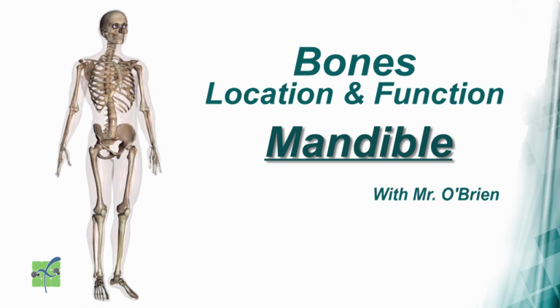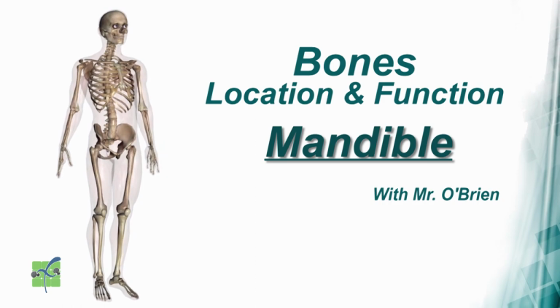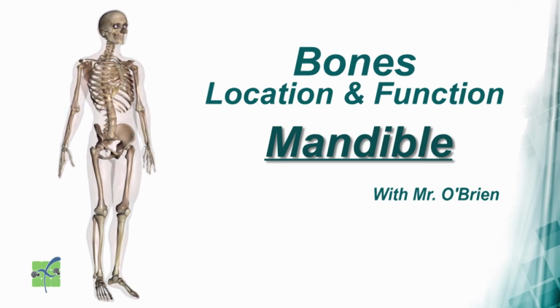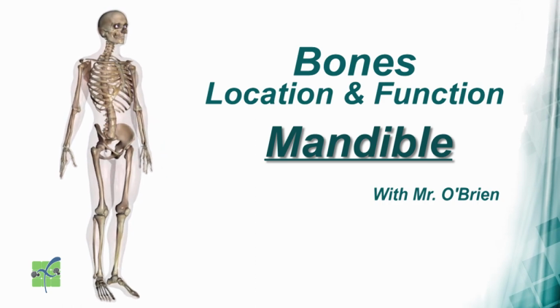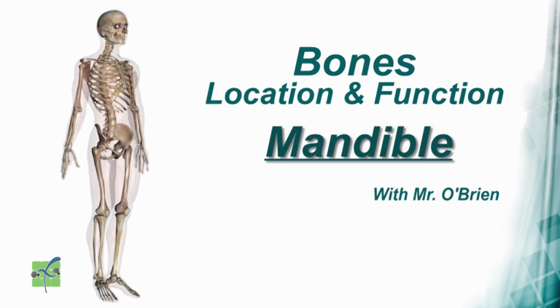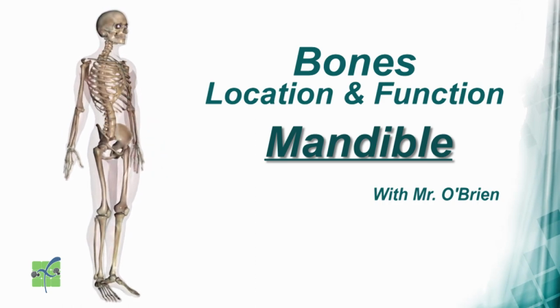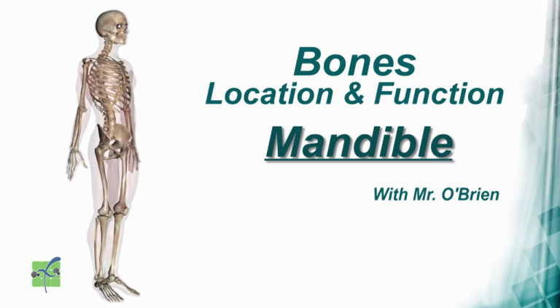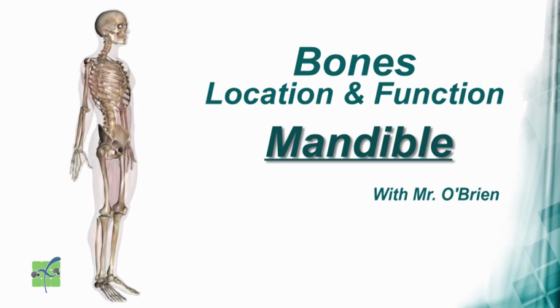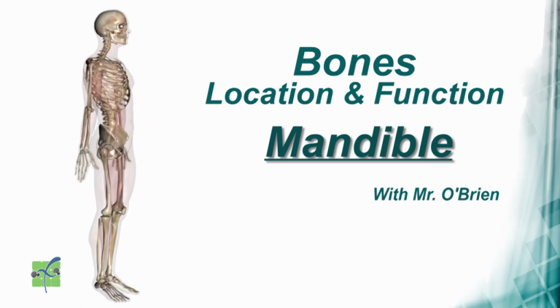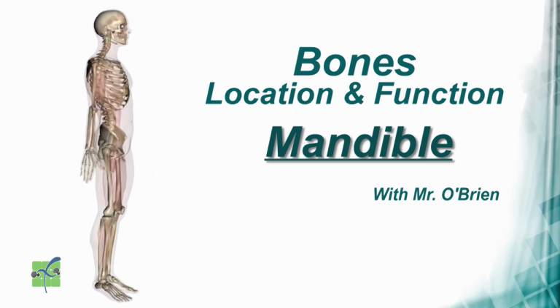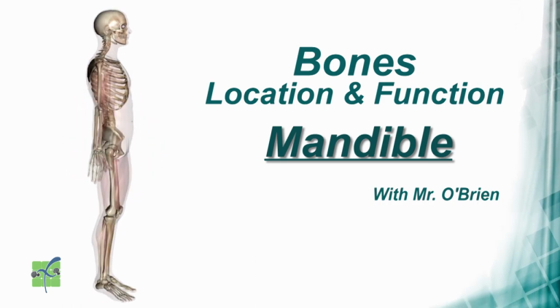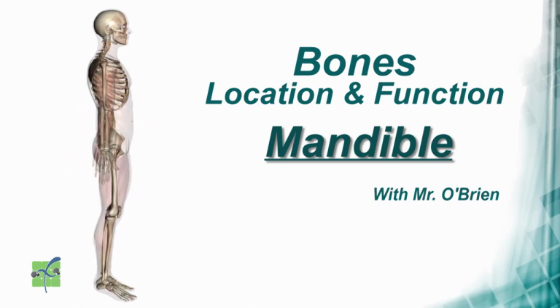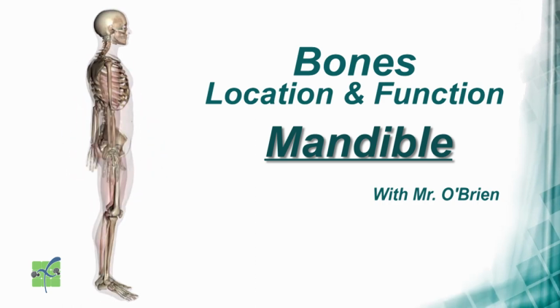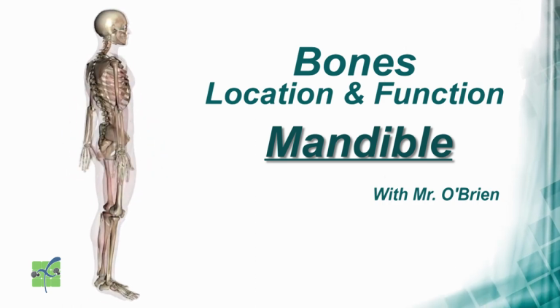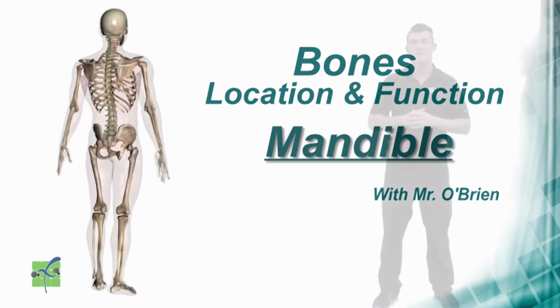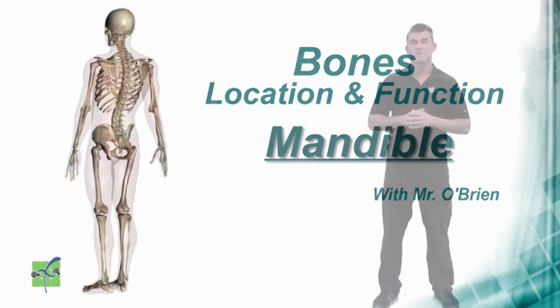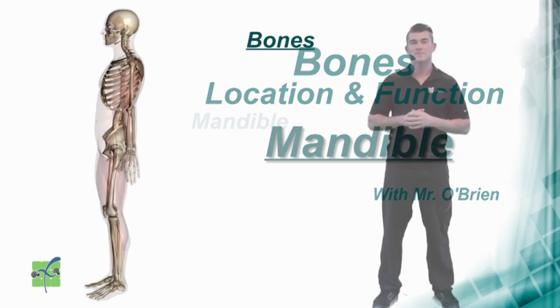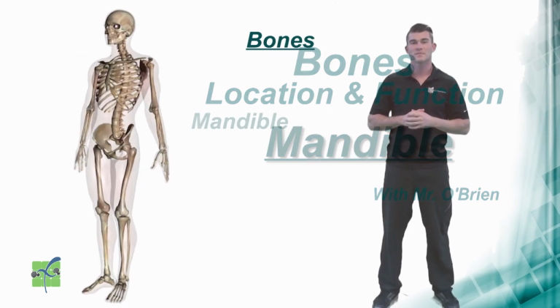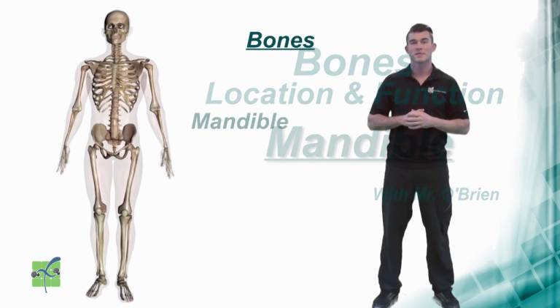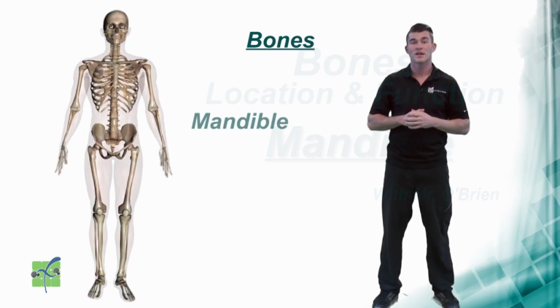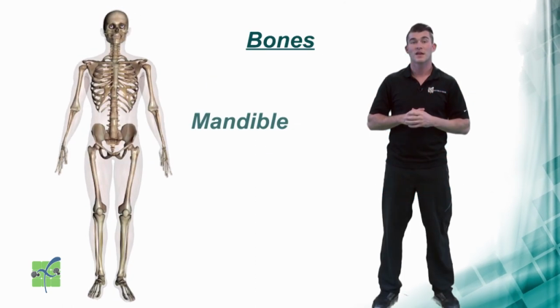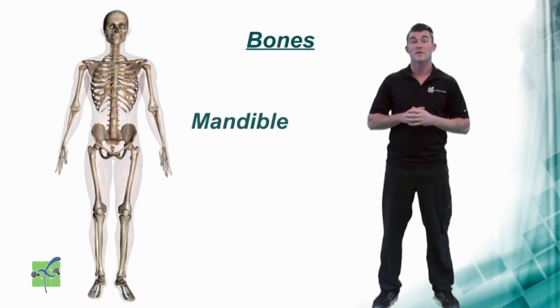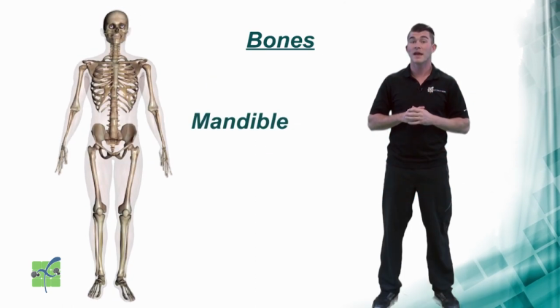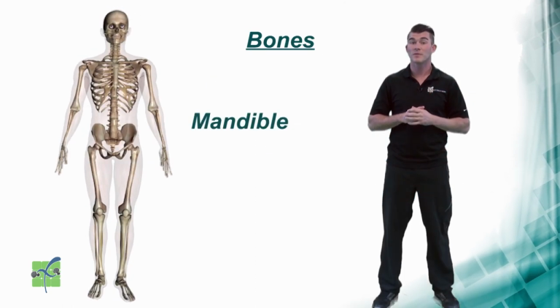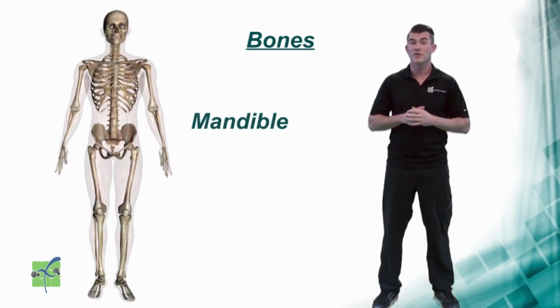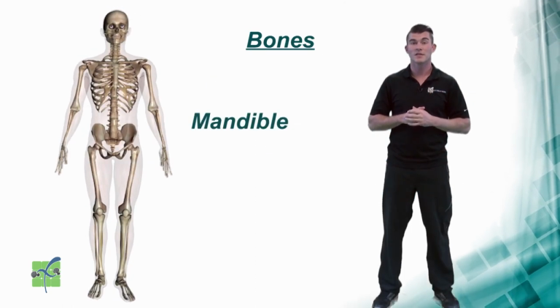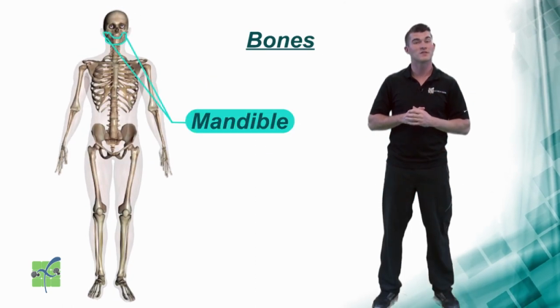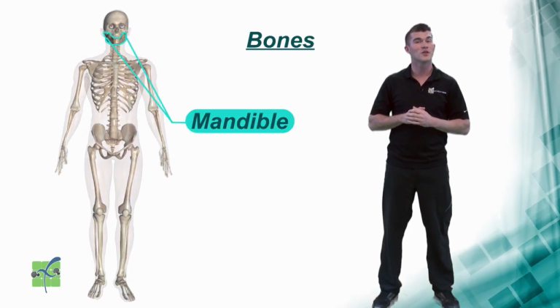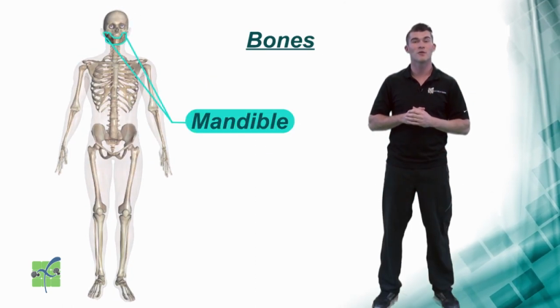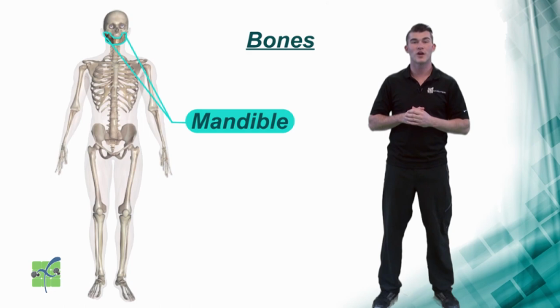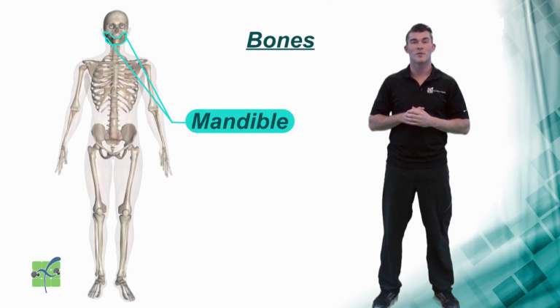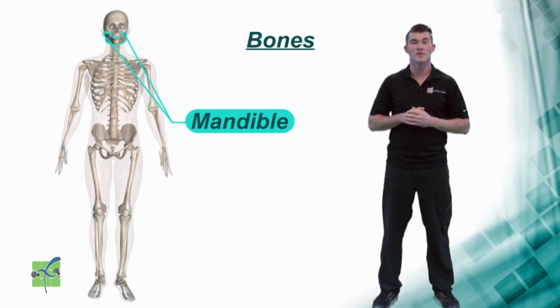Mandible. The mandible is the lower jawbone.